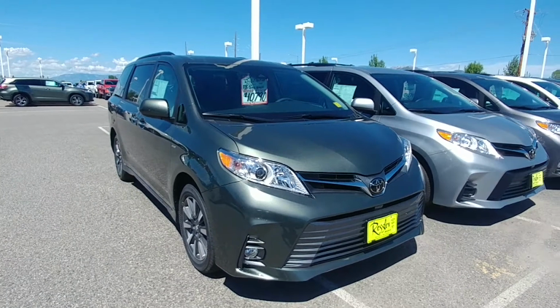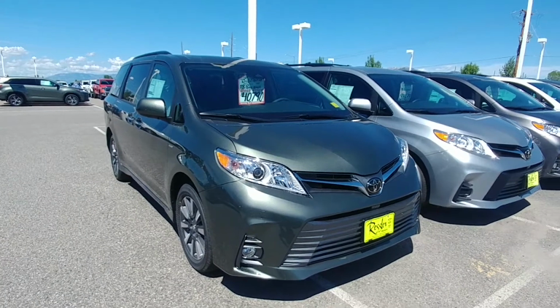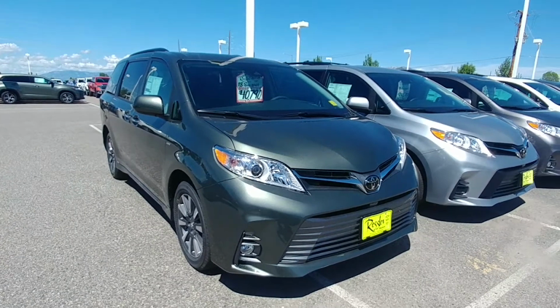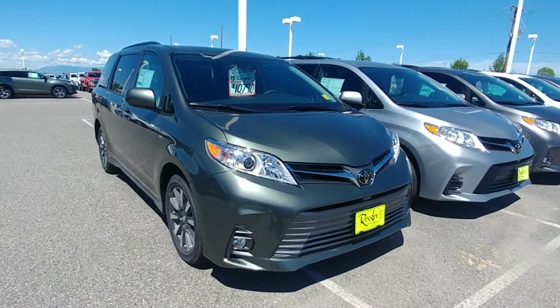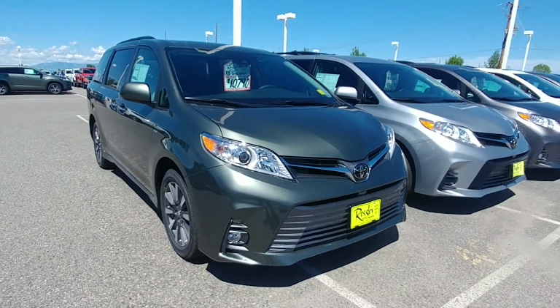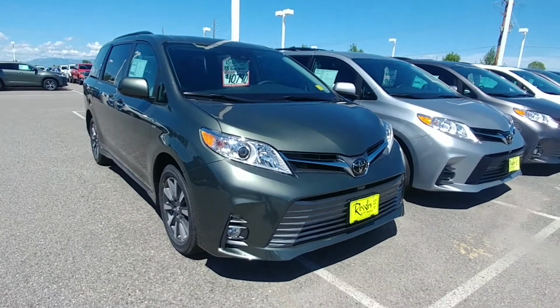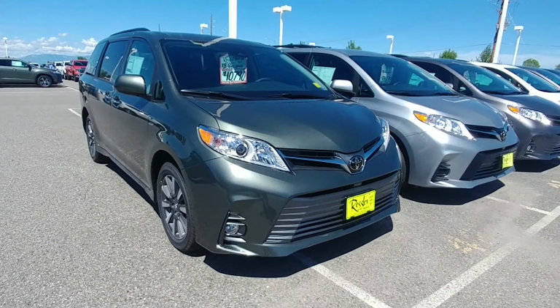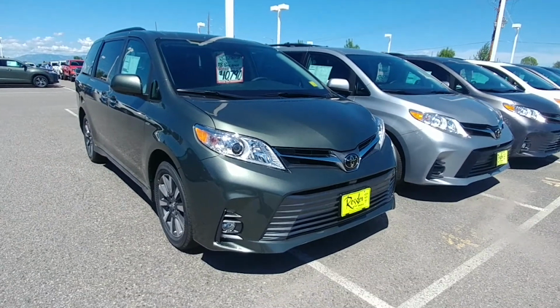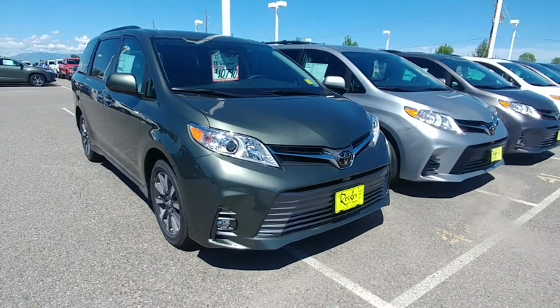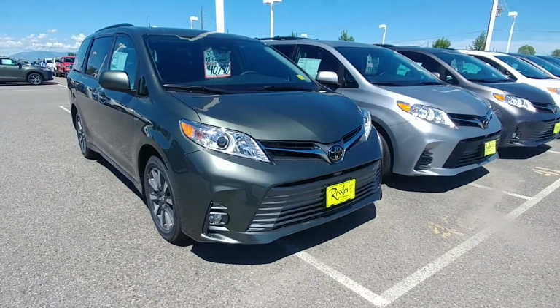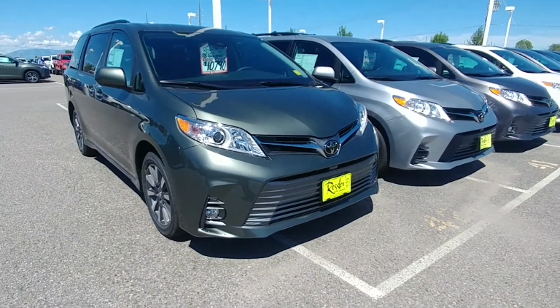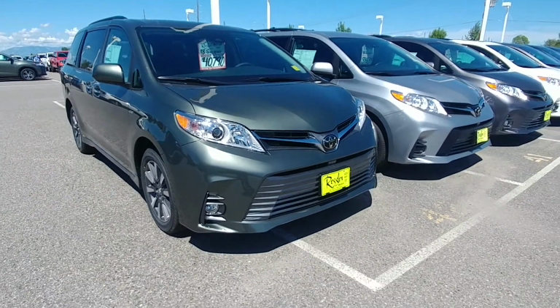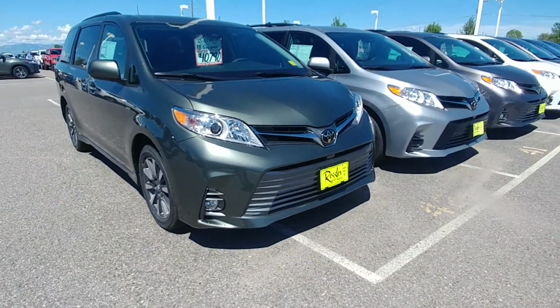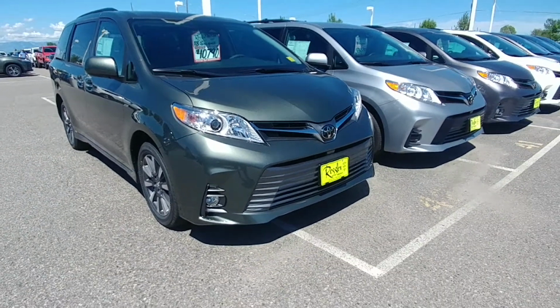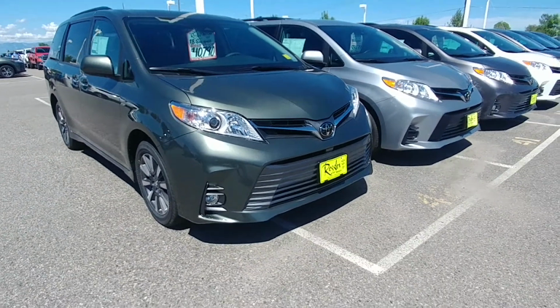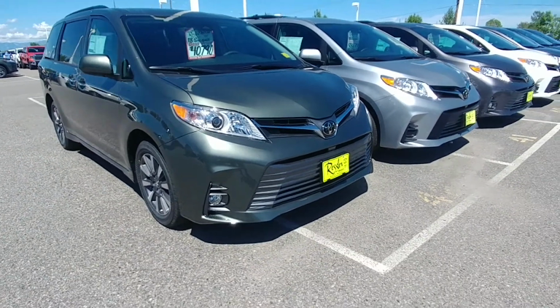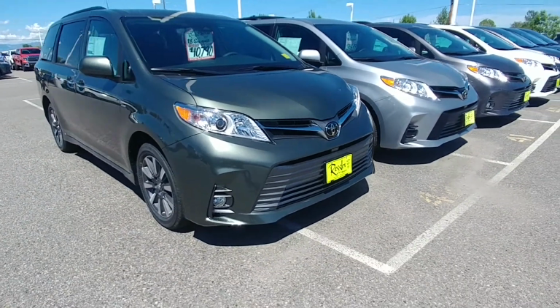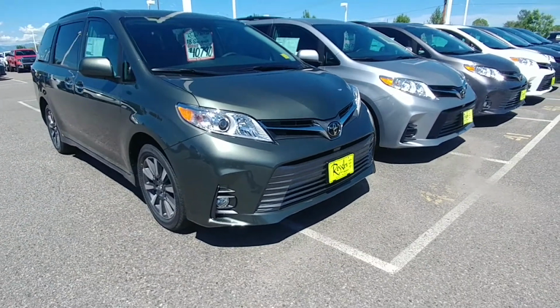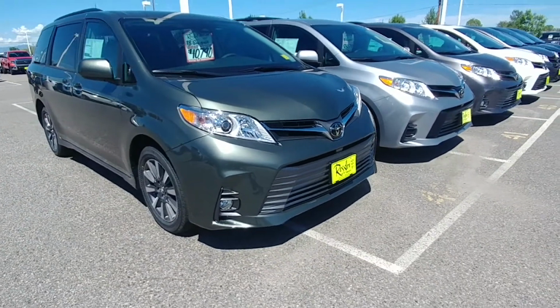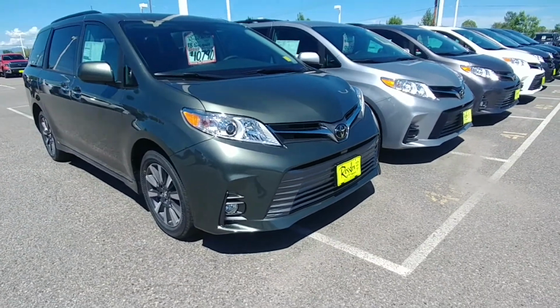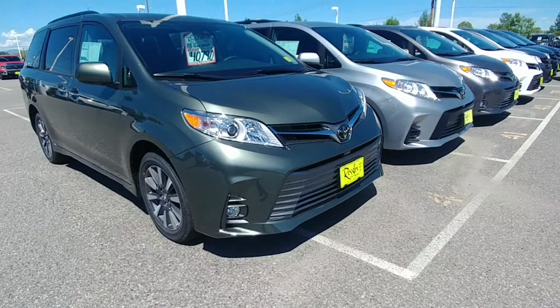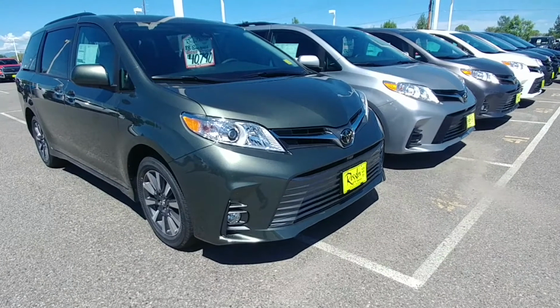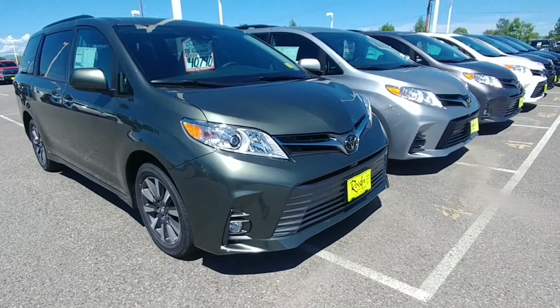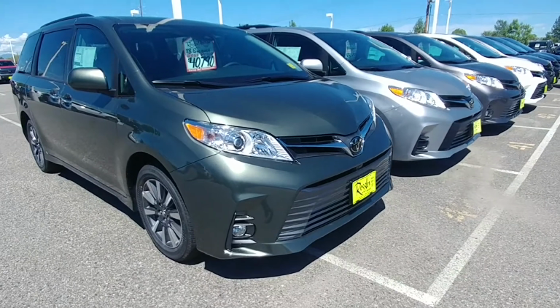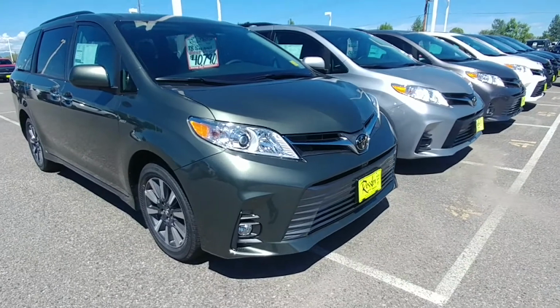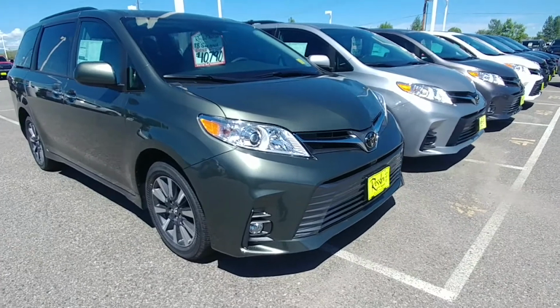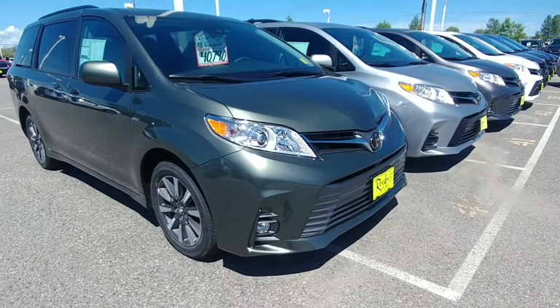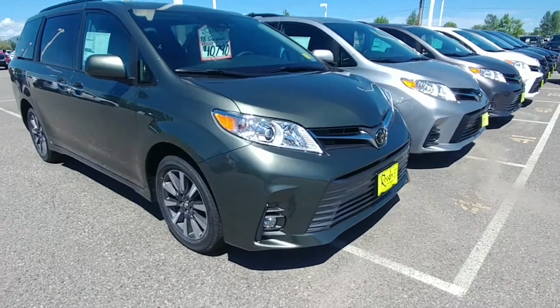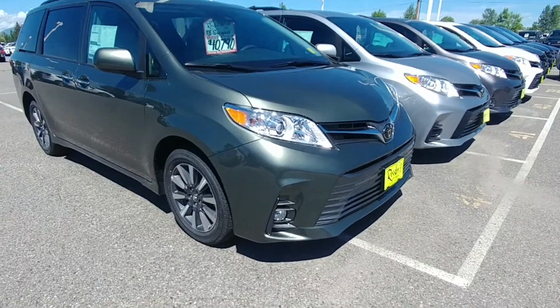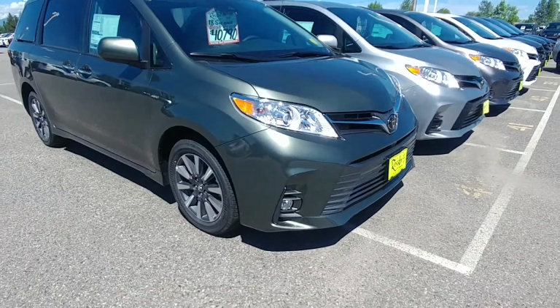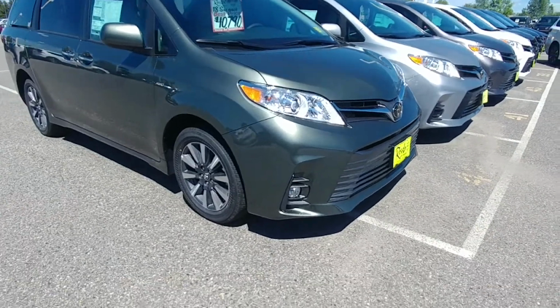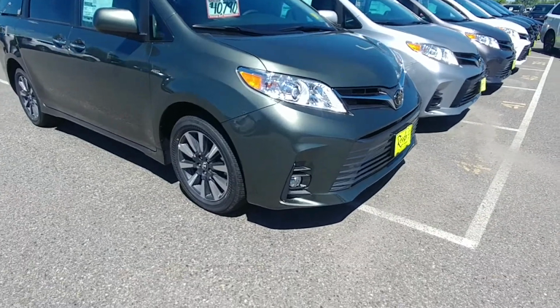Hey Nate, here's that Sienna we were just talking about. 2018 XLE Premium.